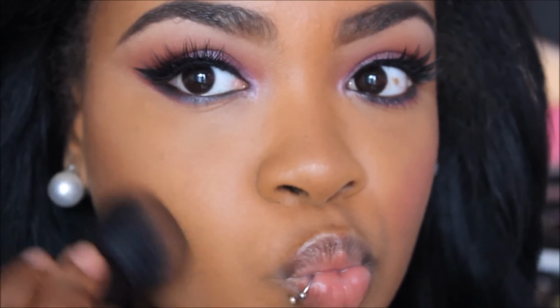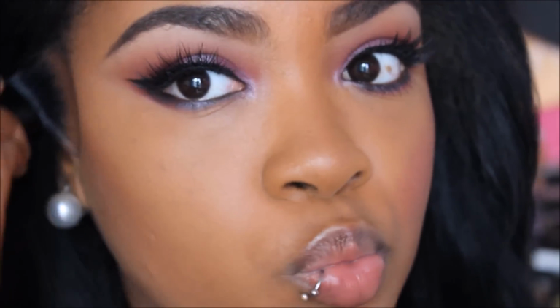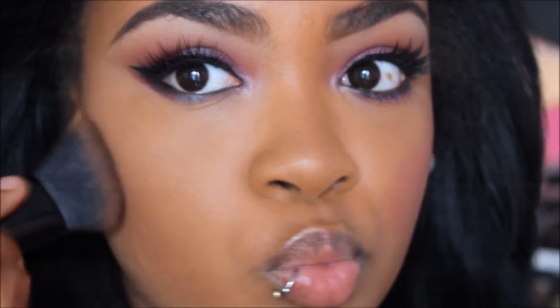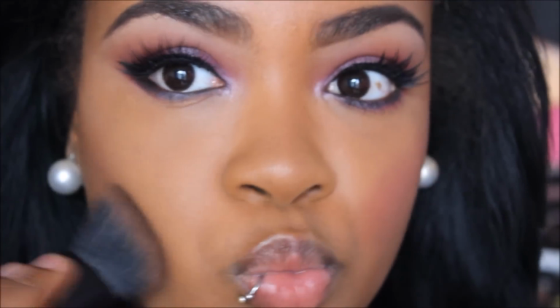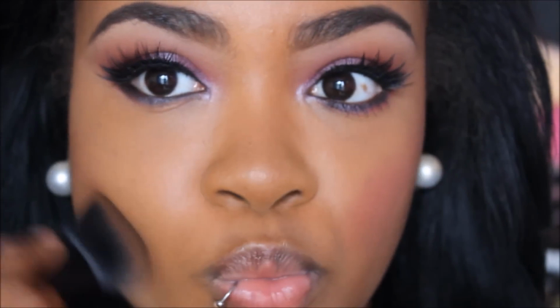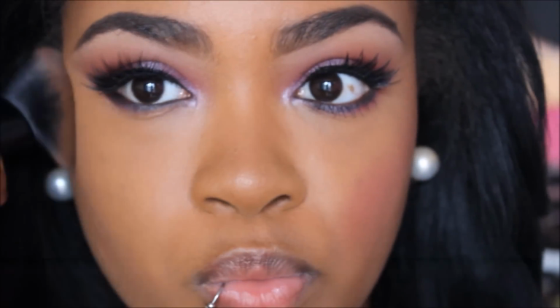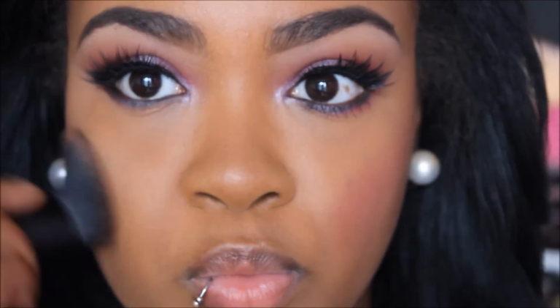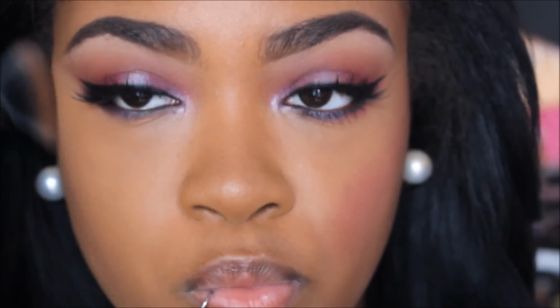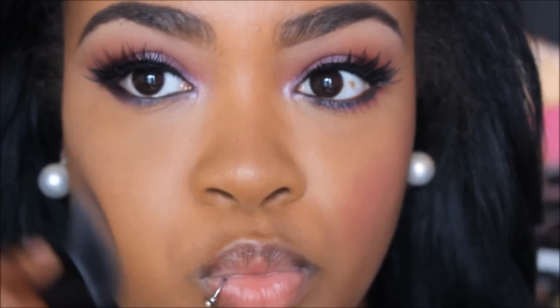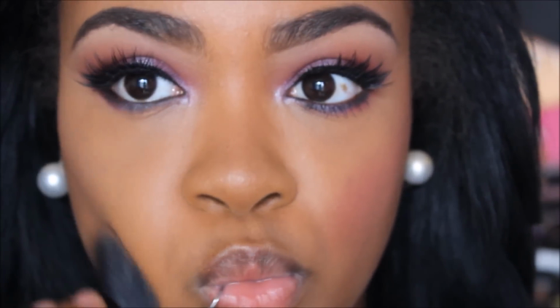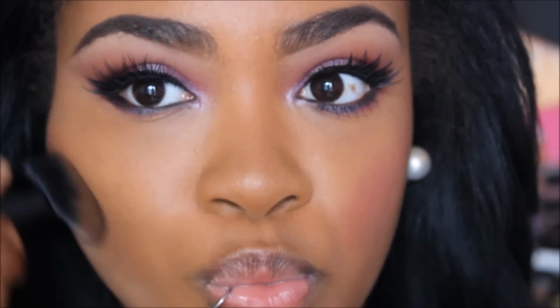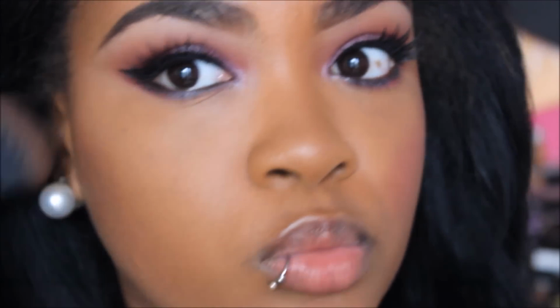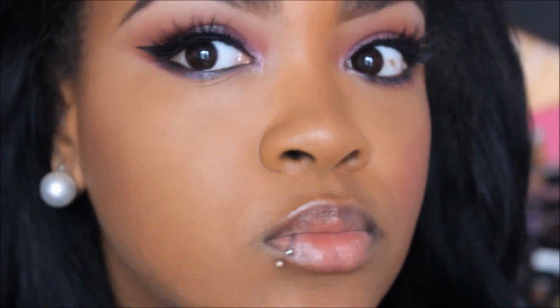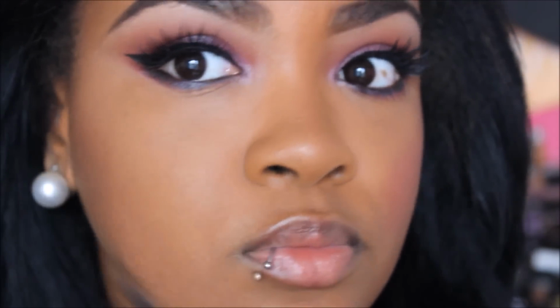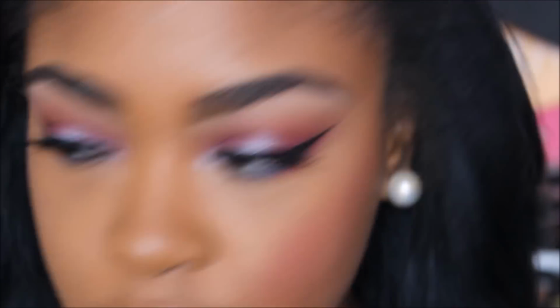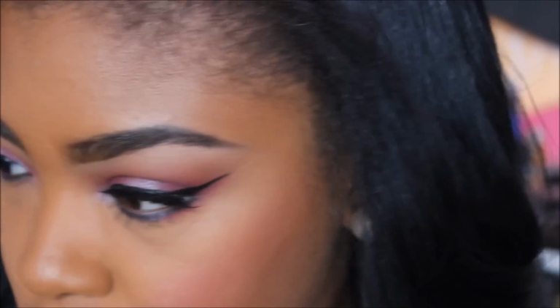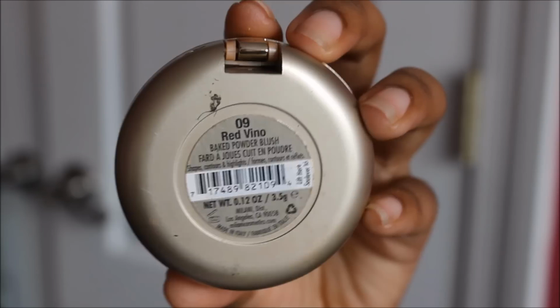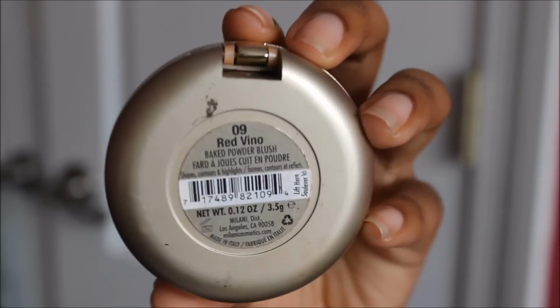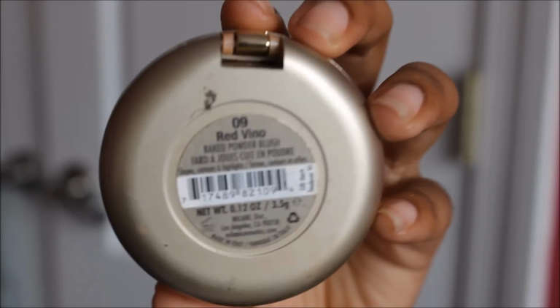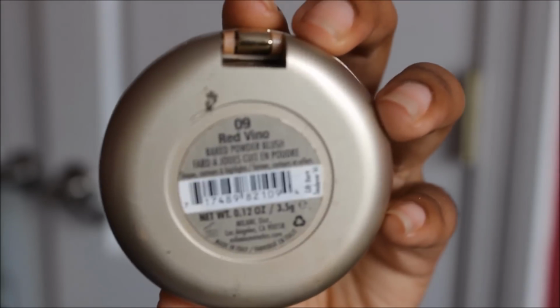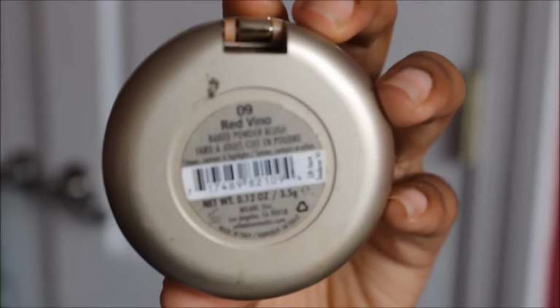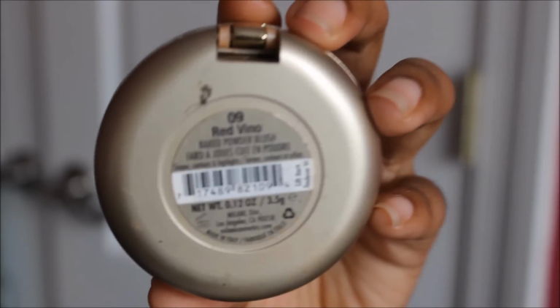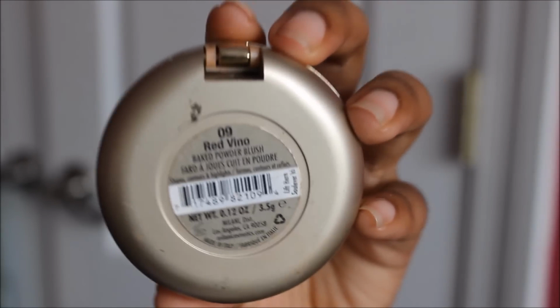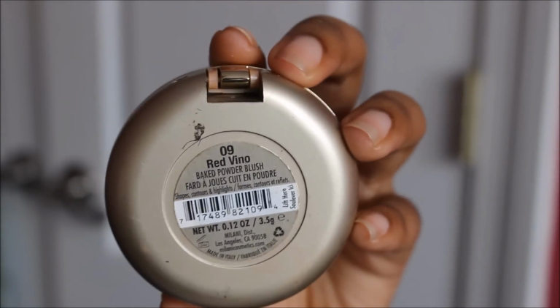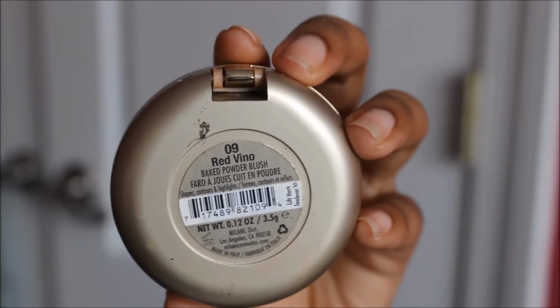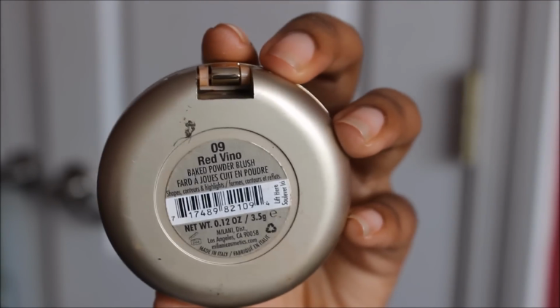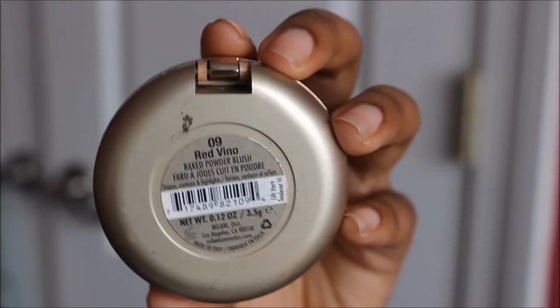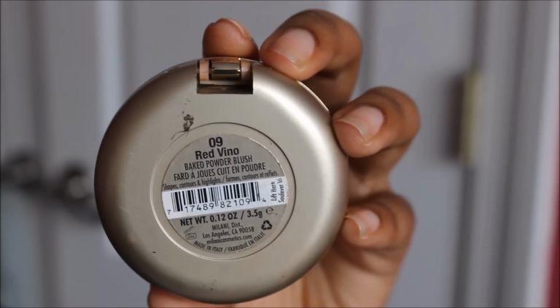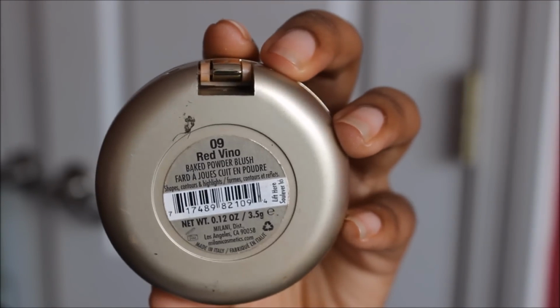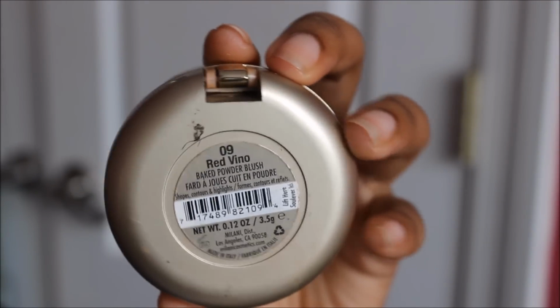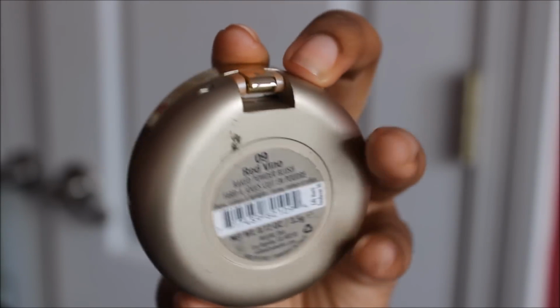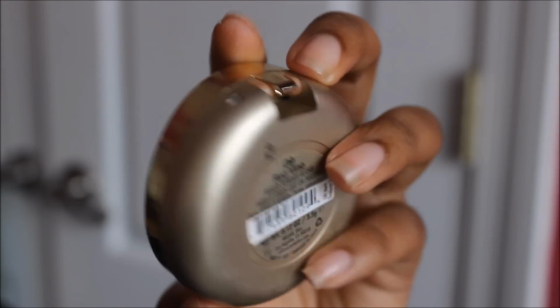For blush, I'm going to be using one of my favorite blushes, which is the Milani Baked Blush in Red Vino.